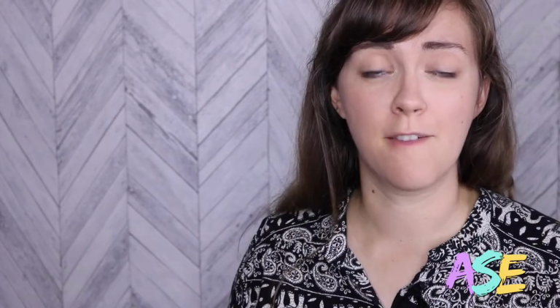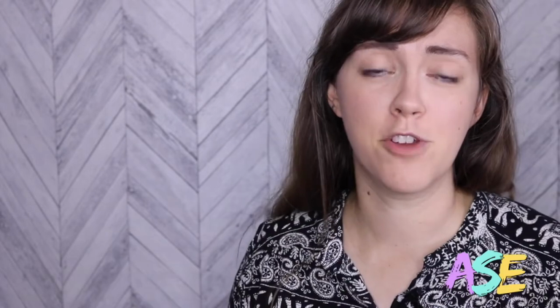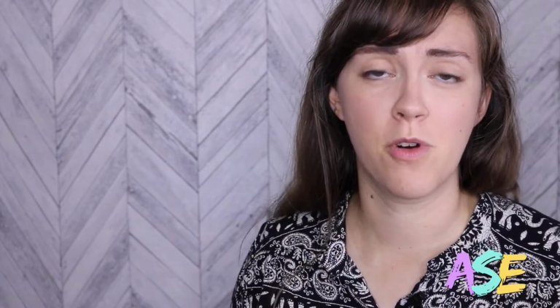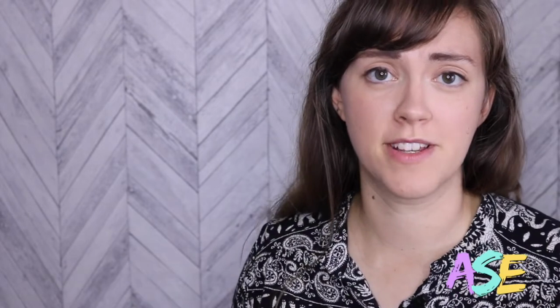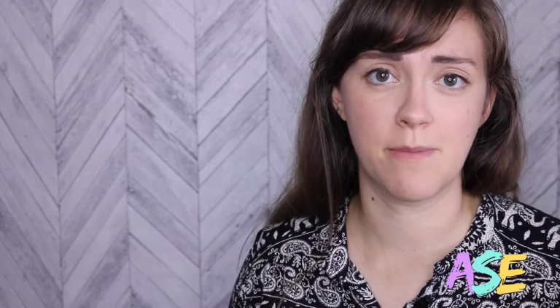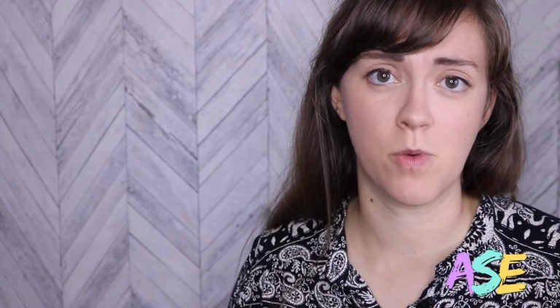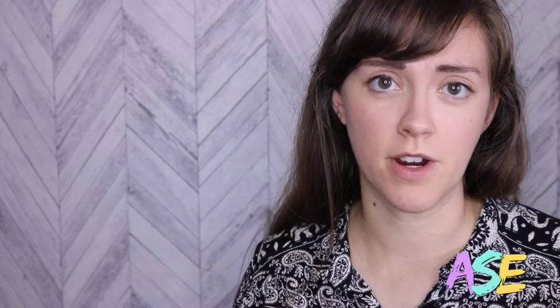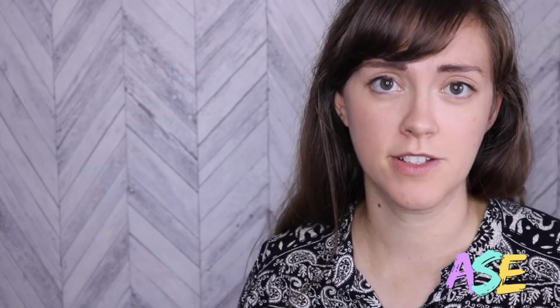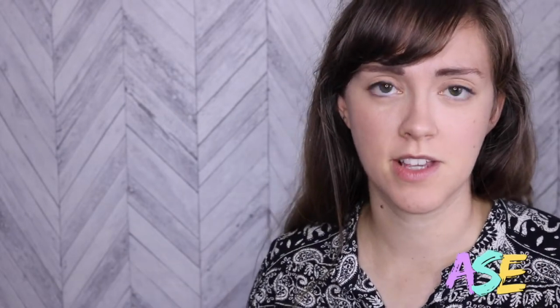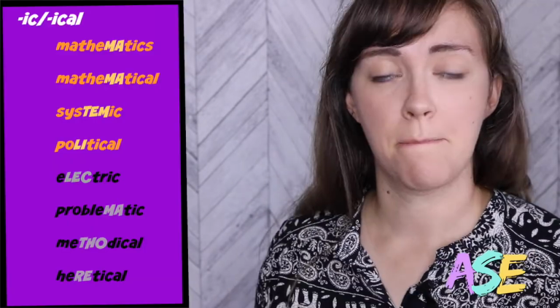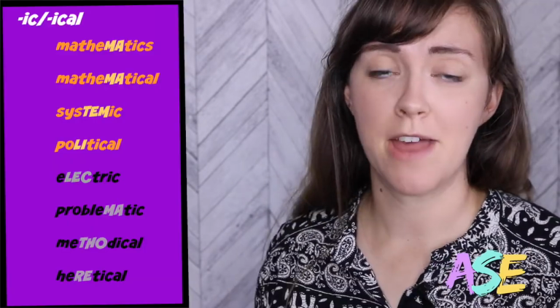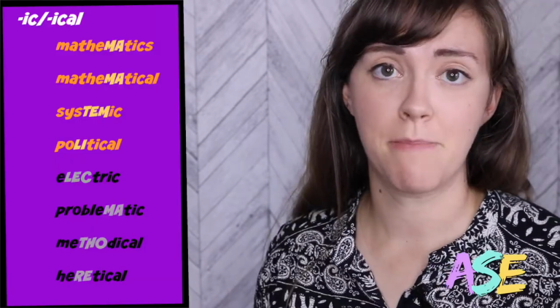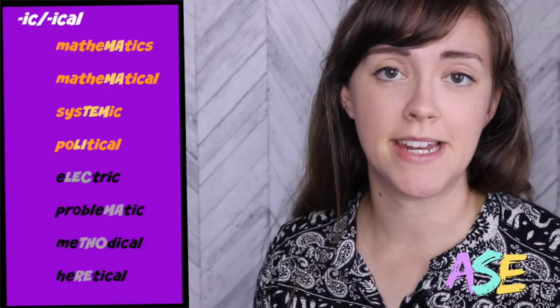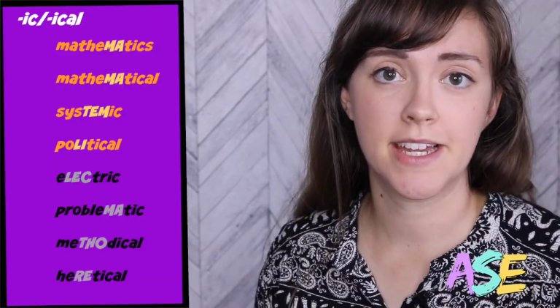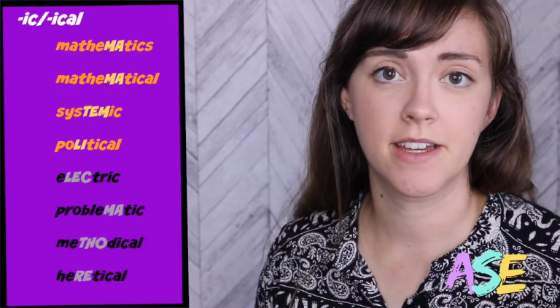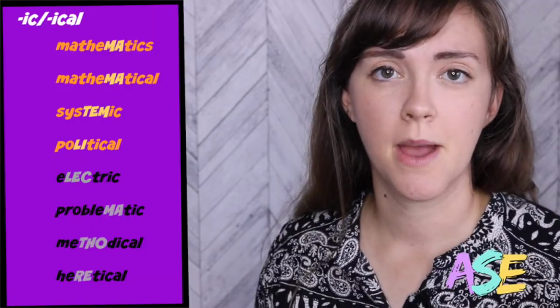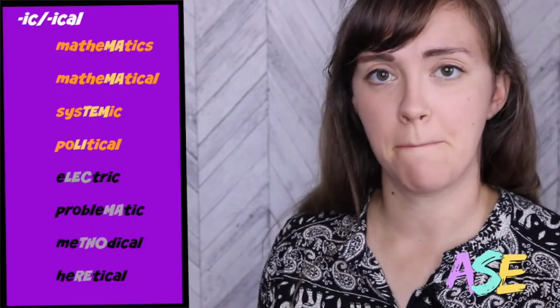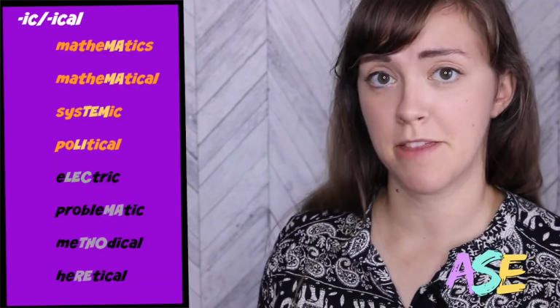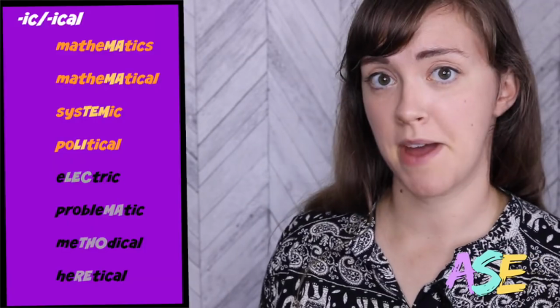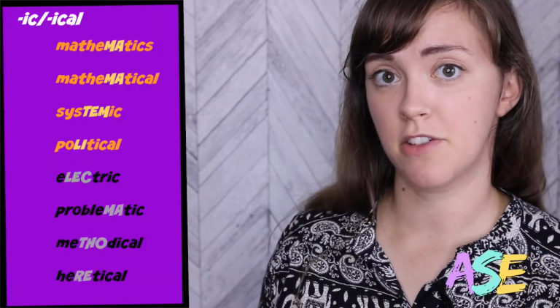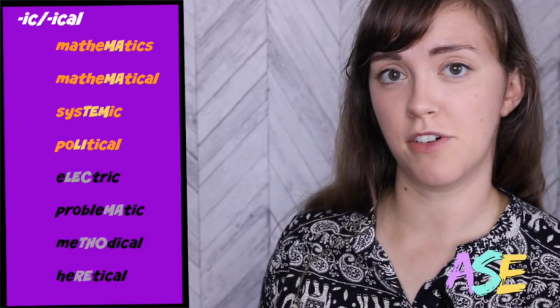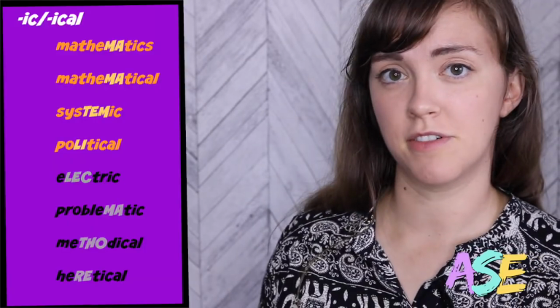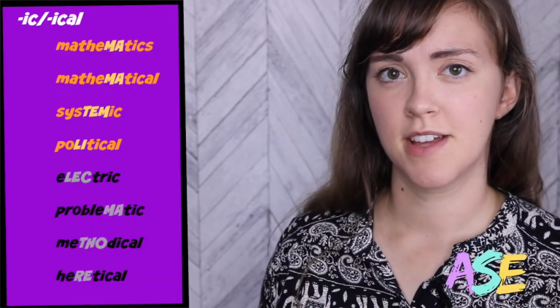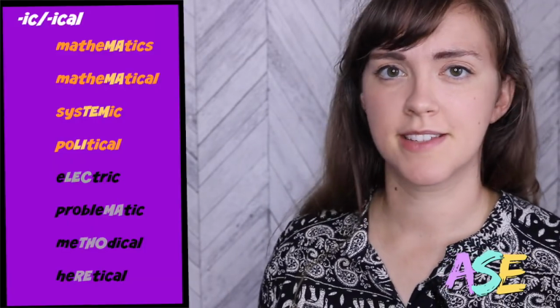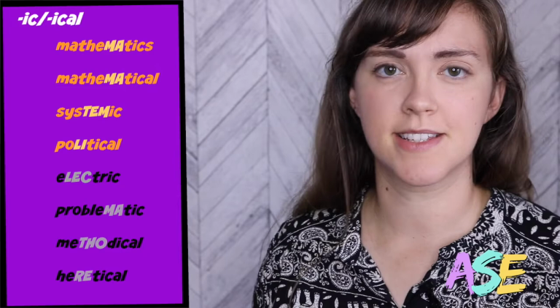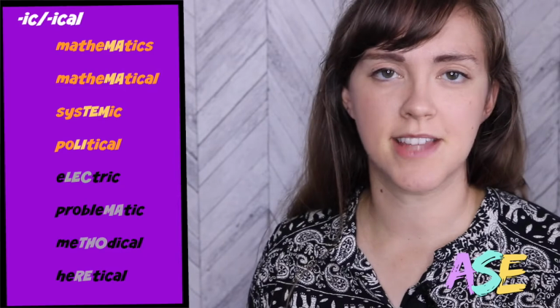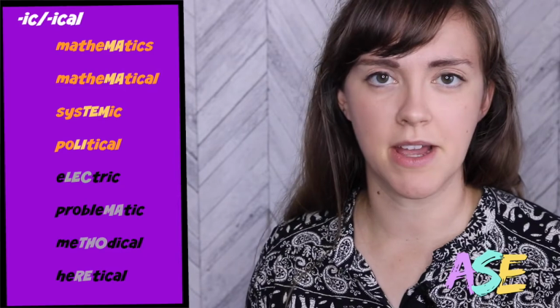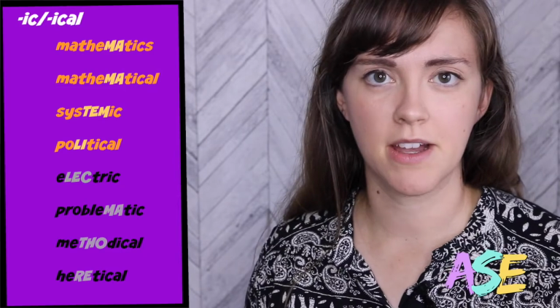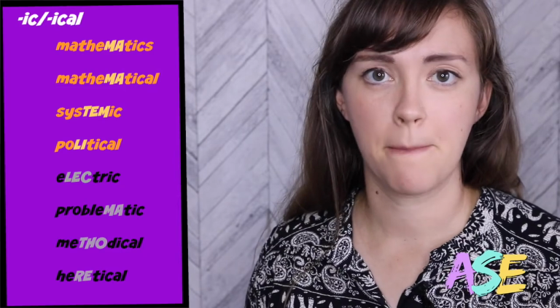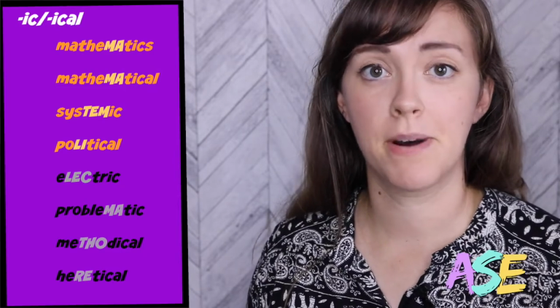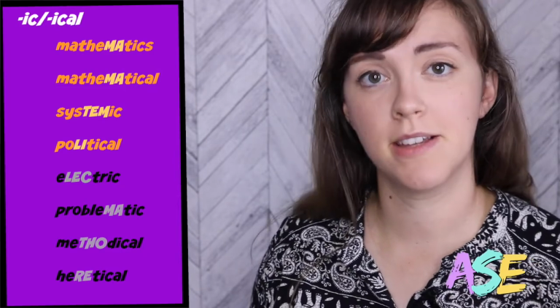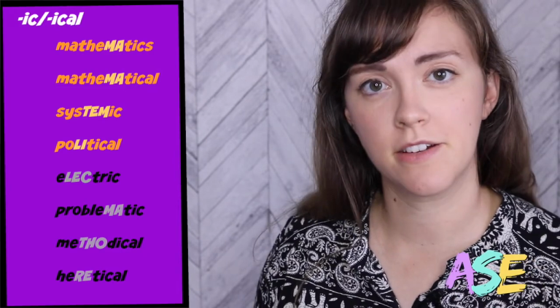A few more example words: mathematics, mathematical, systemic, political.